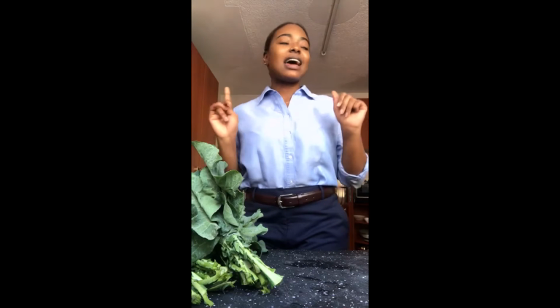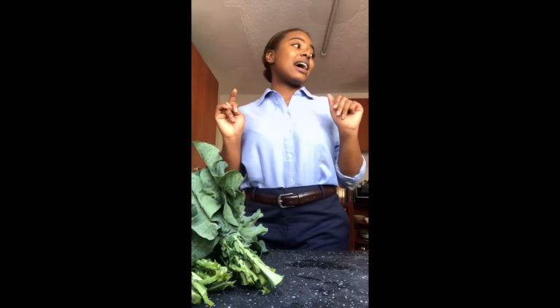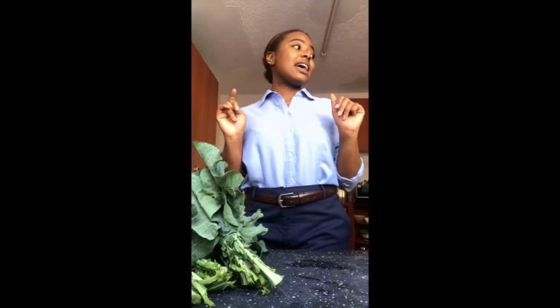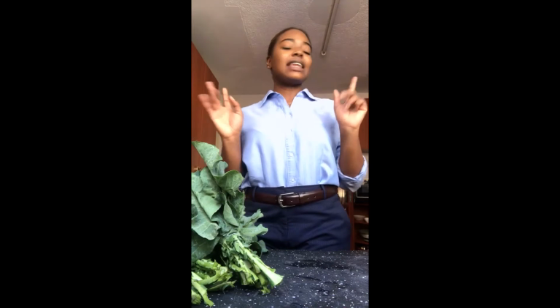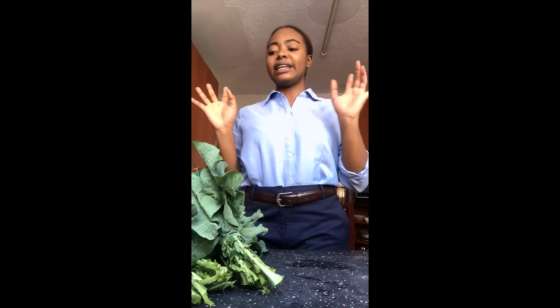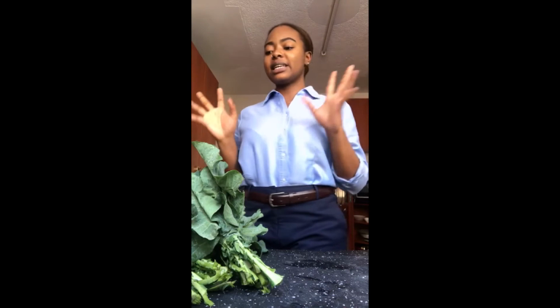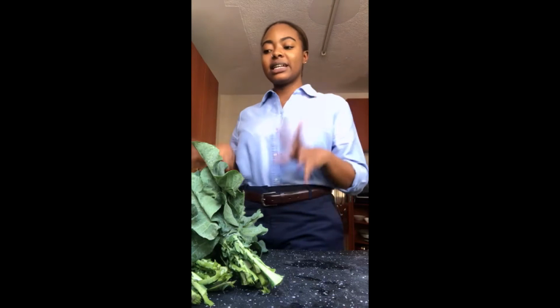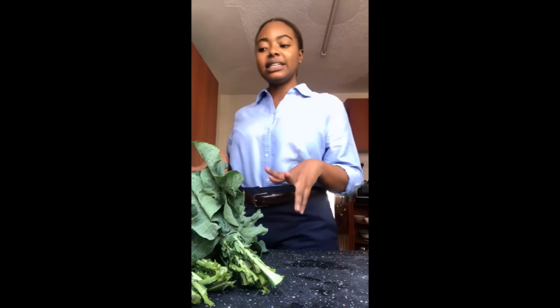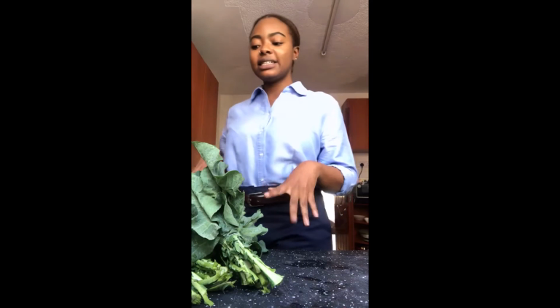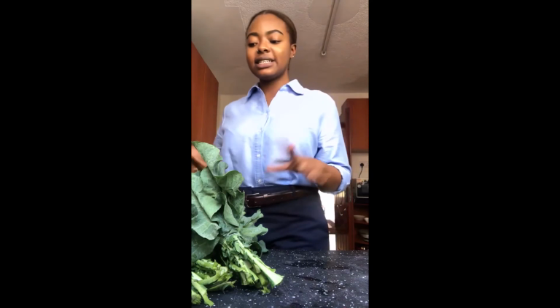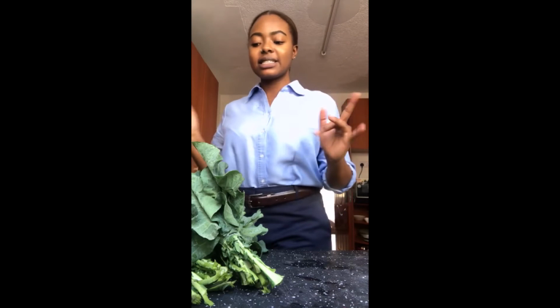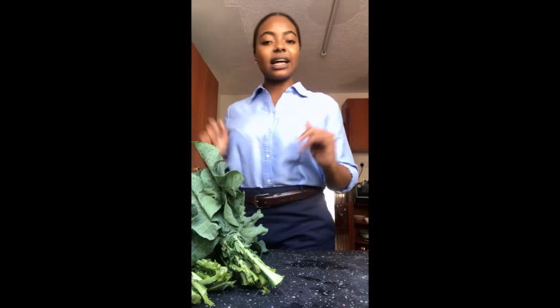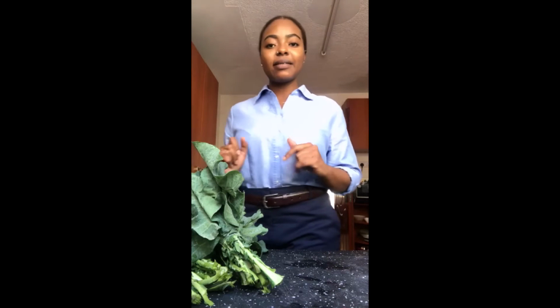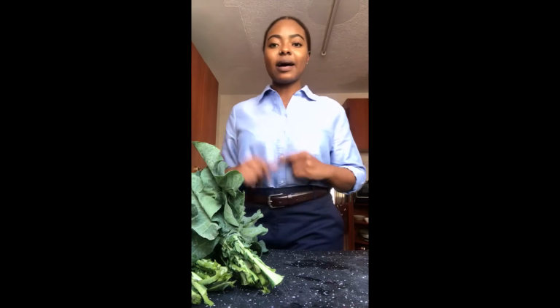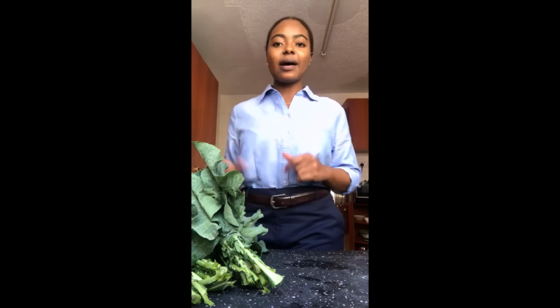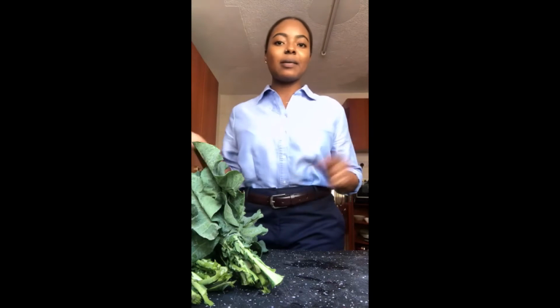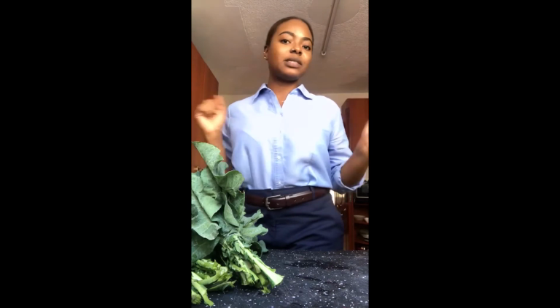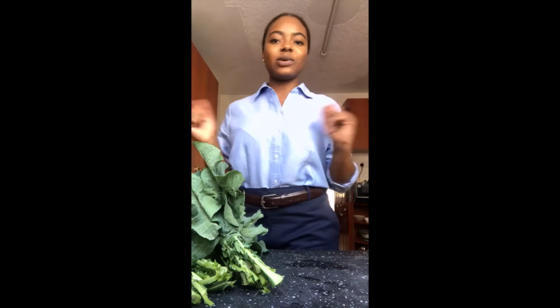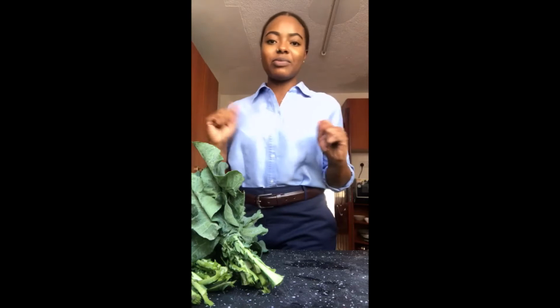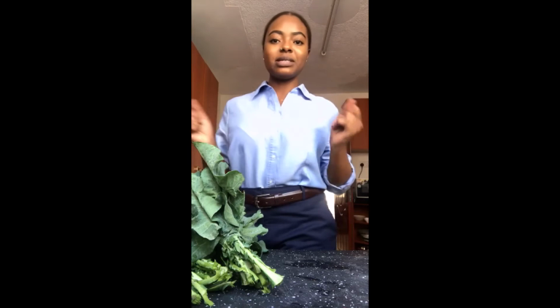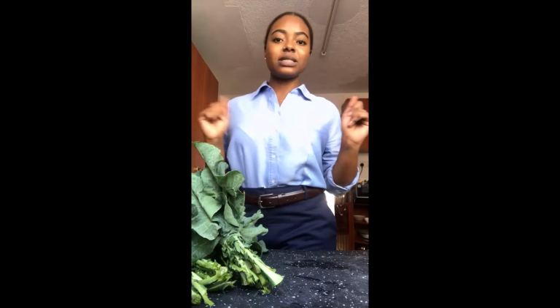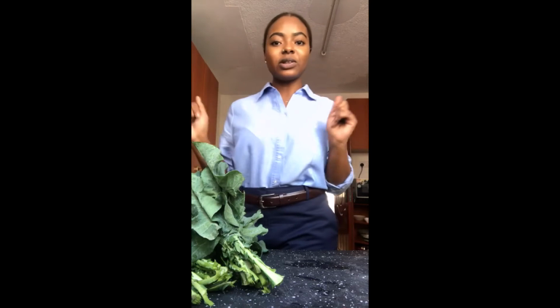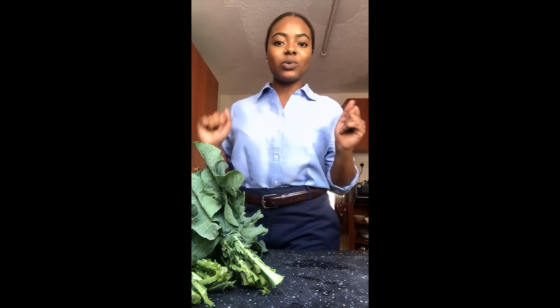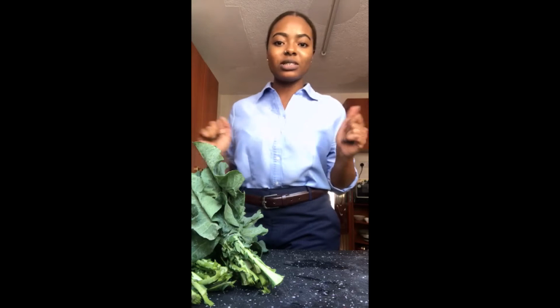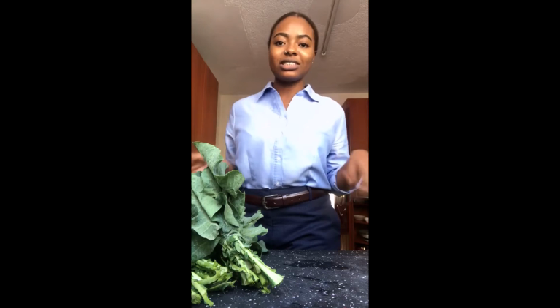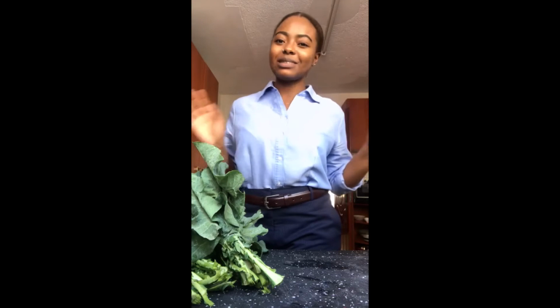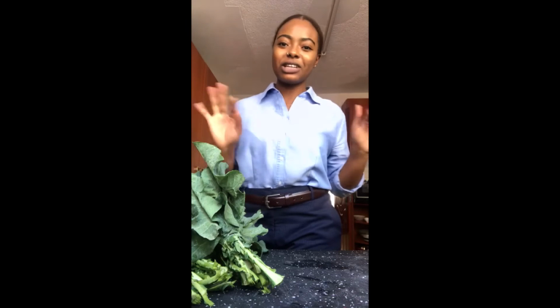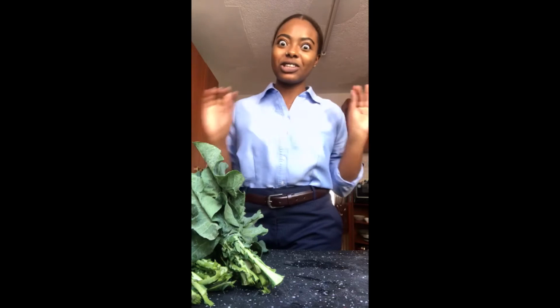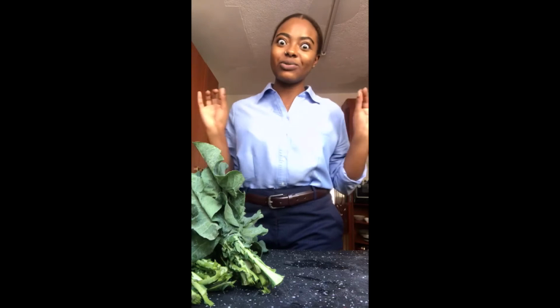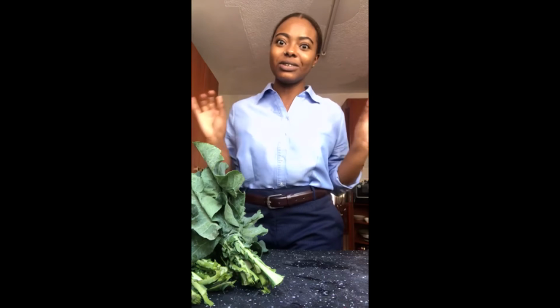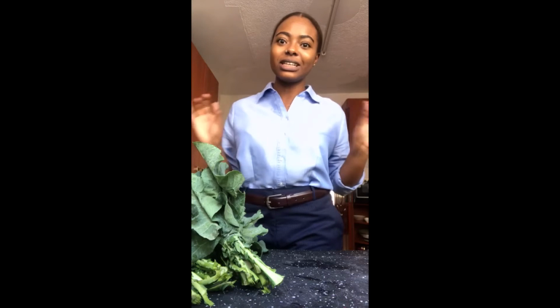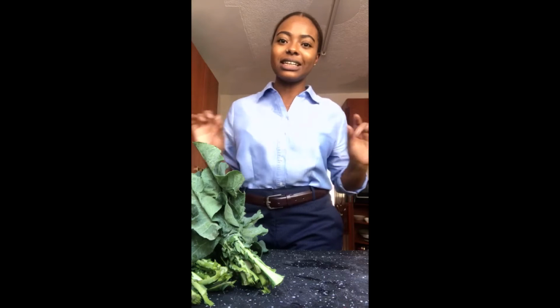And I need to clean these, cut them up, soak them in some salt and water just to make sure they're really, really clean.